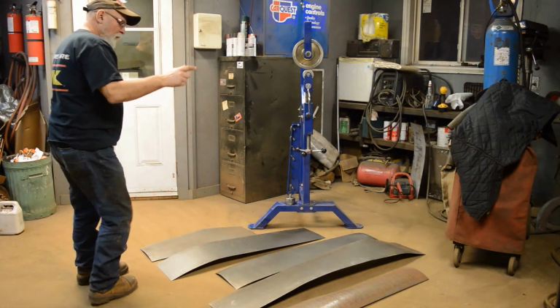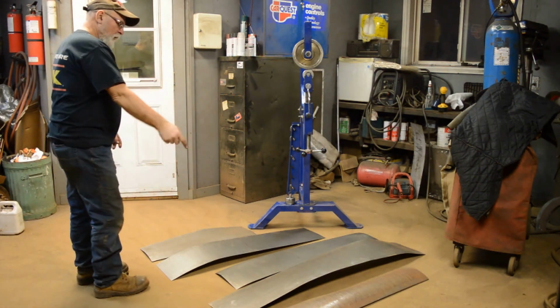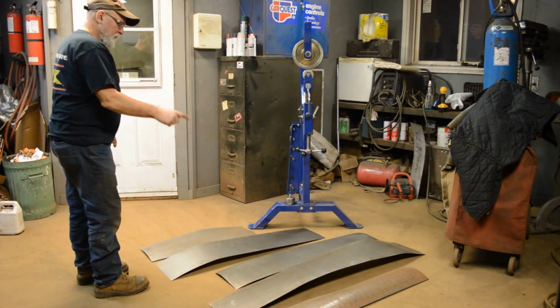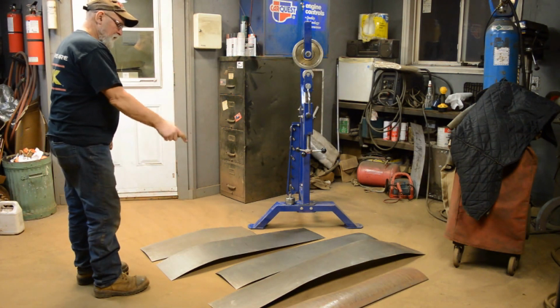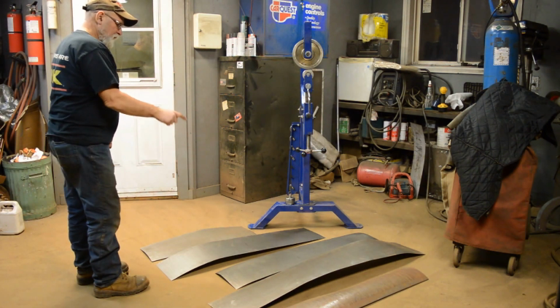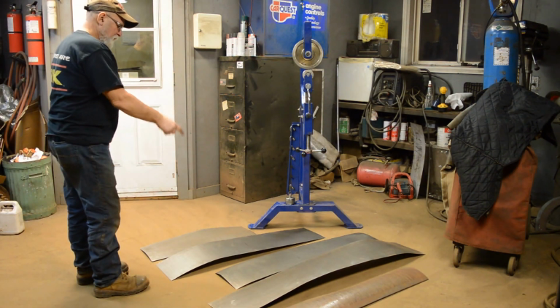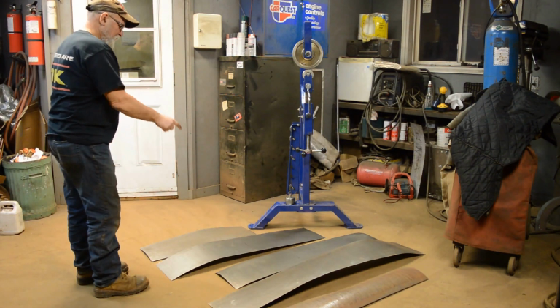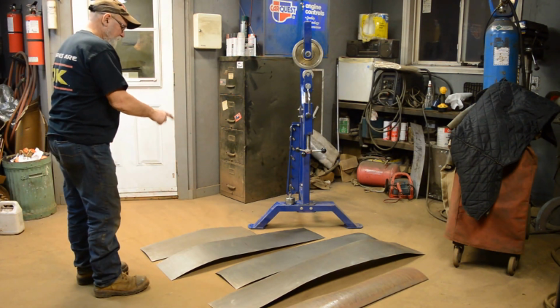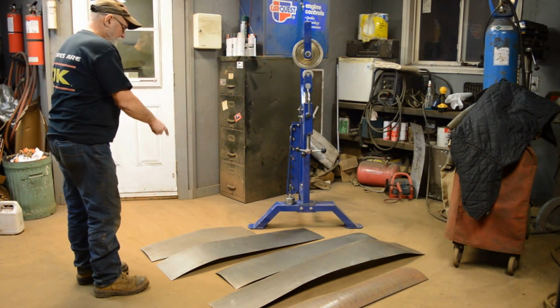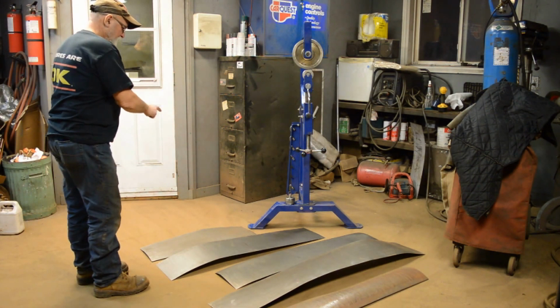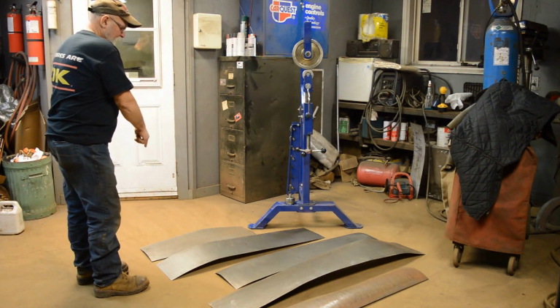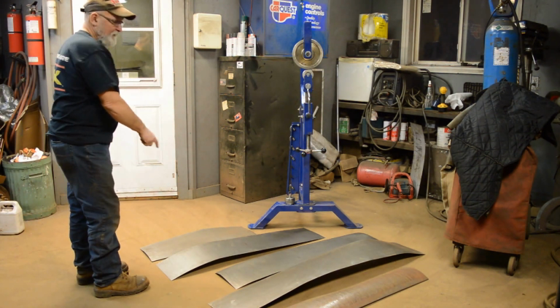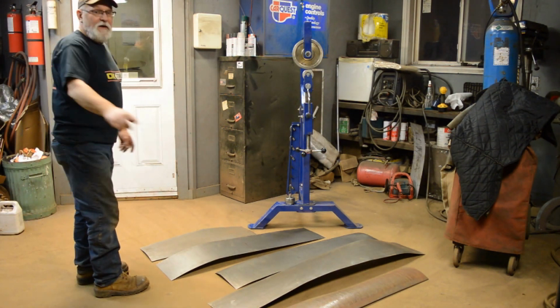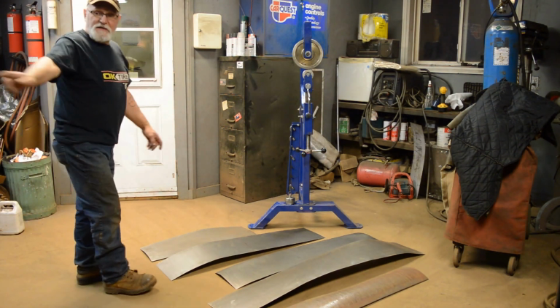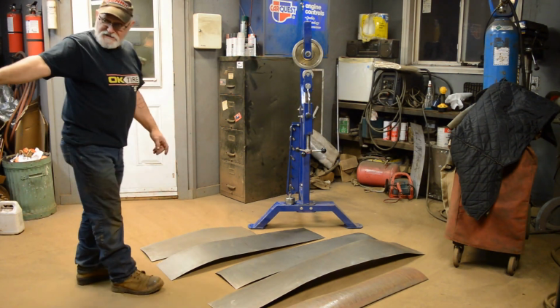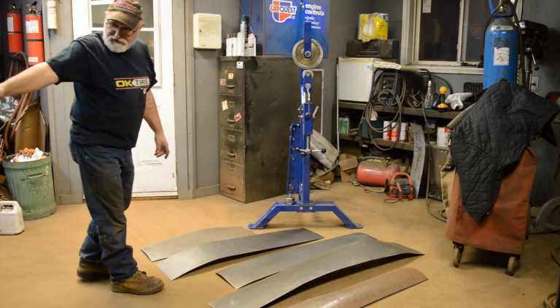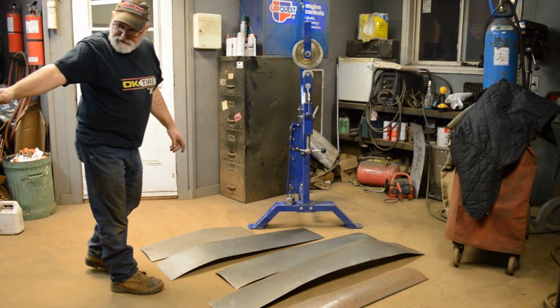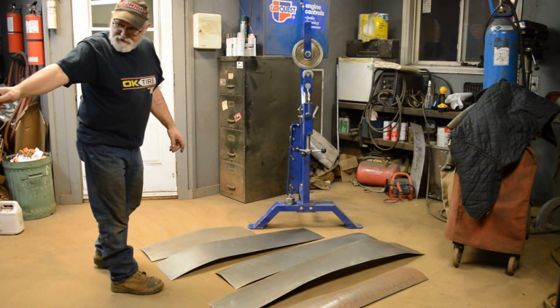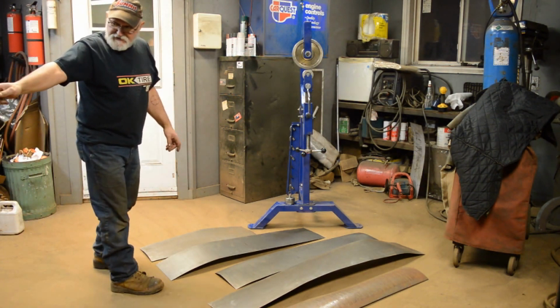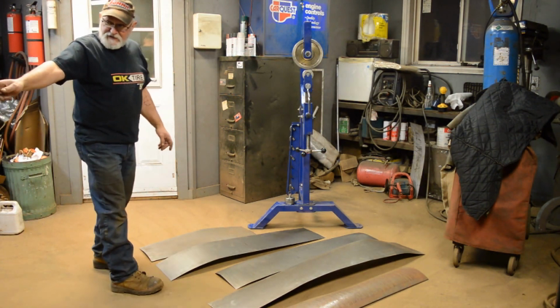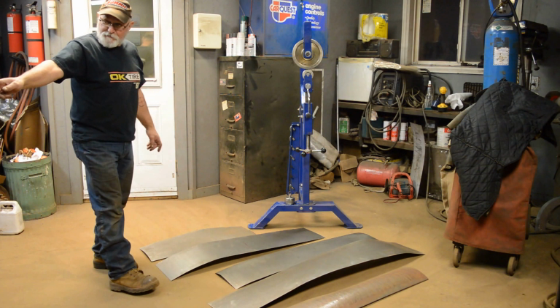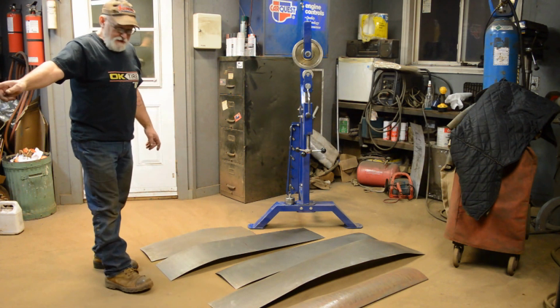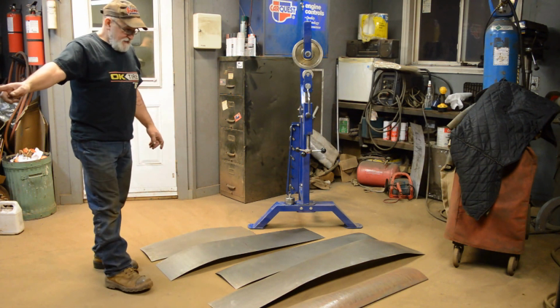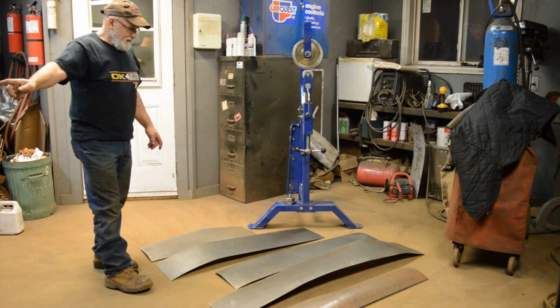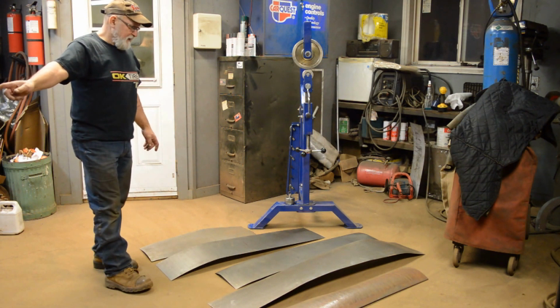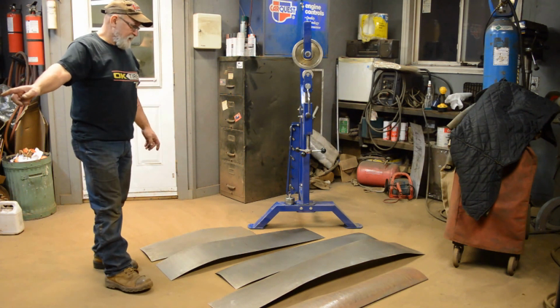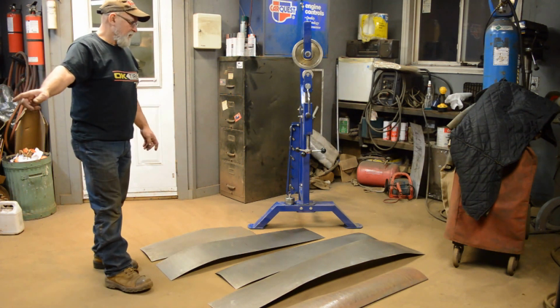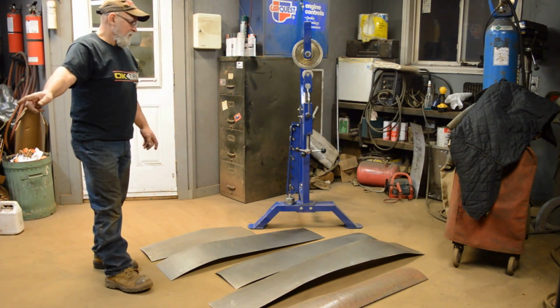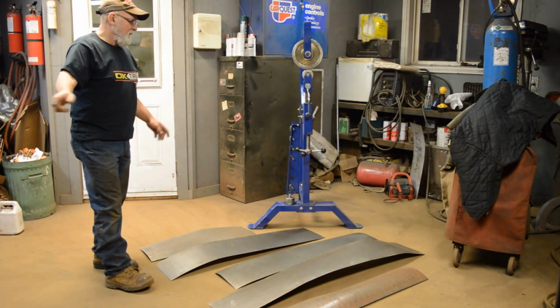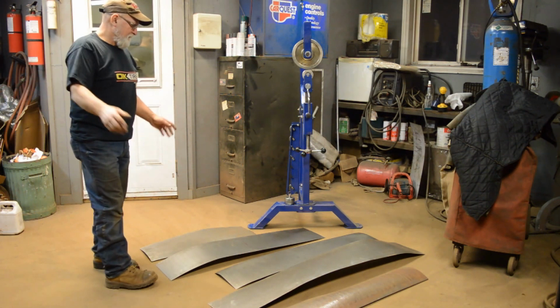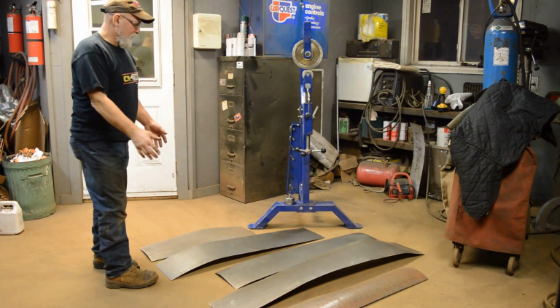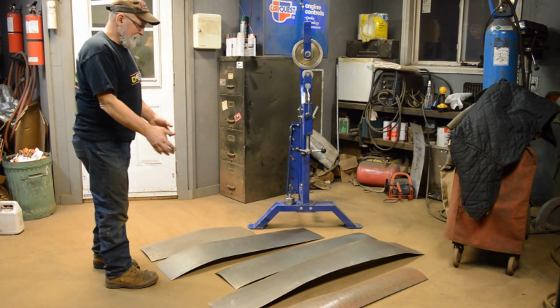One, two, three, four, five, six — the sixth piece is on the car. Finally!